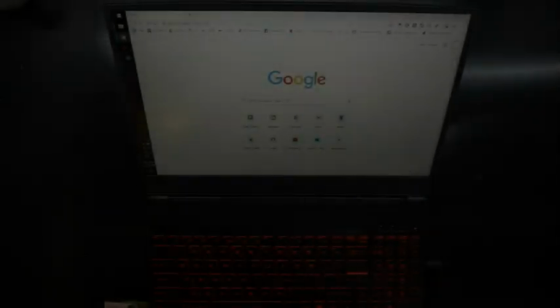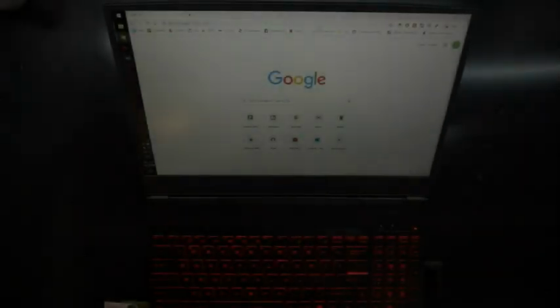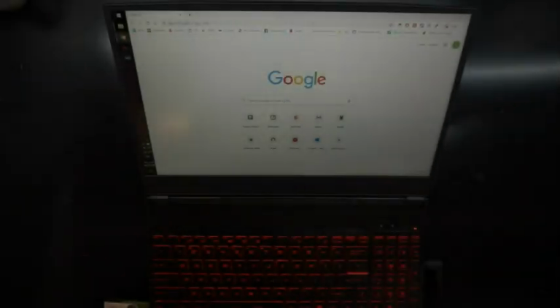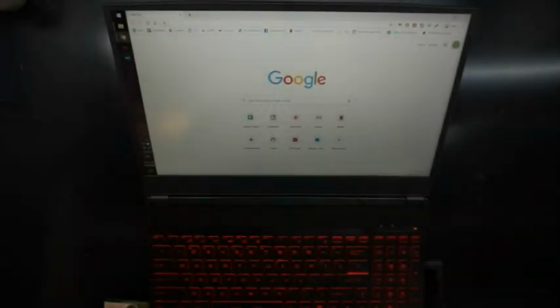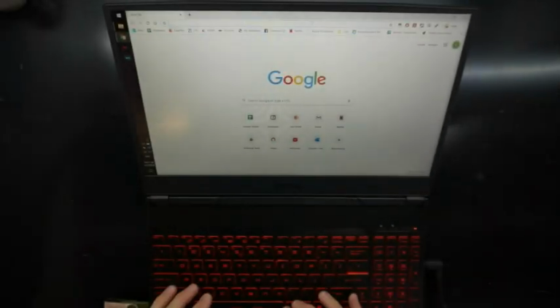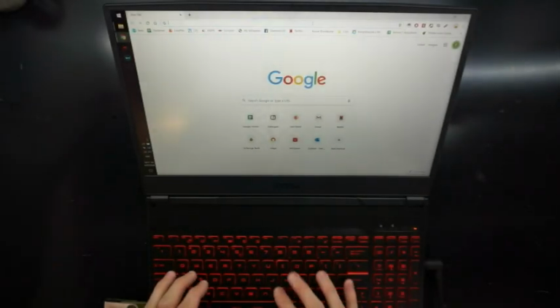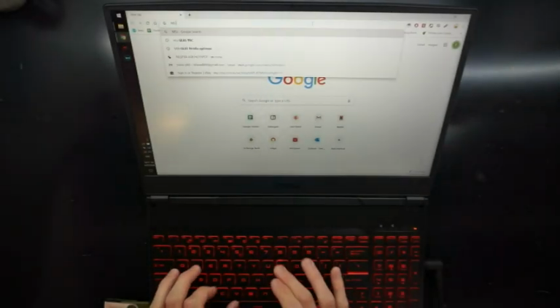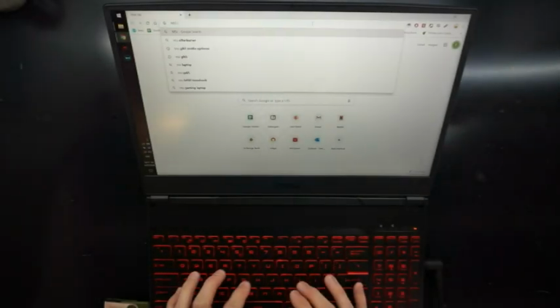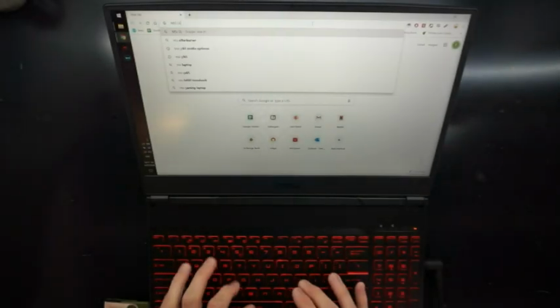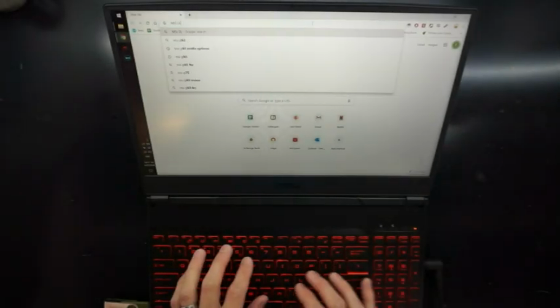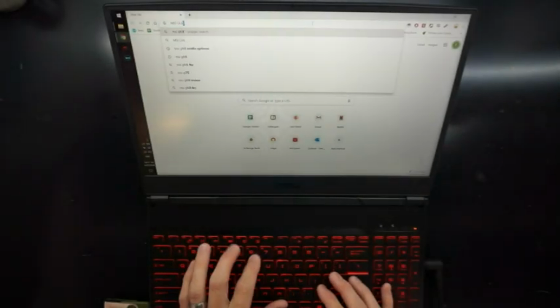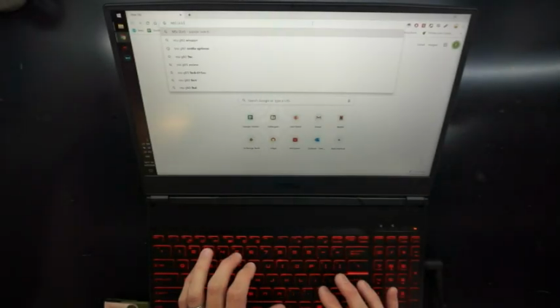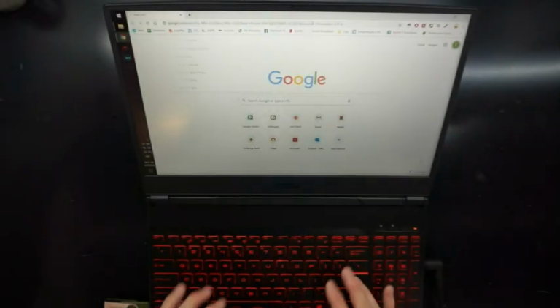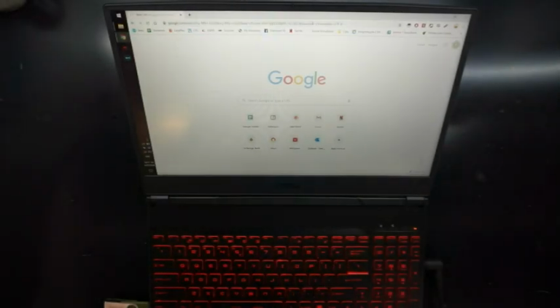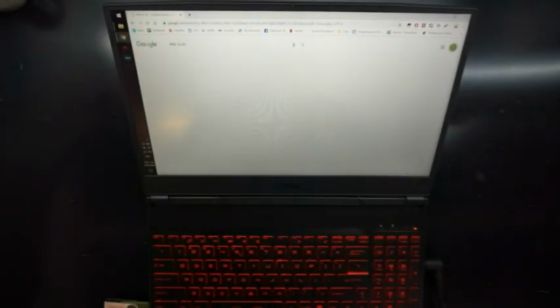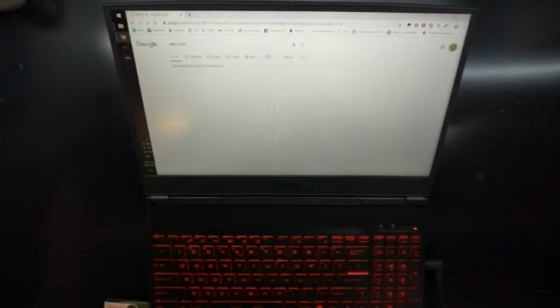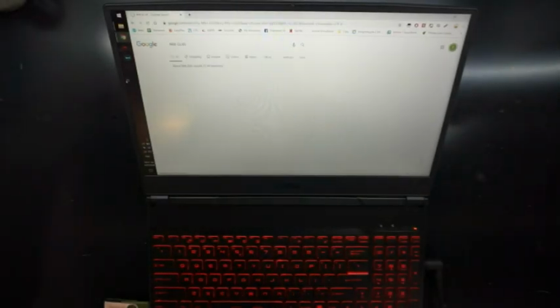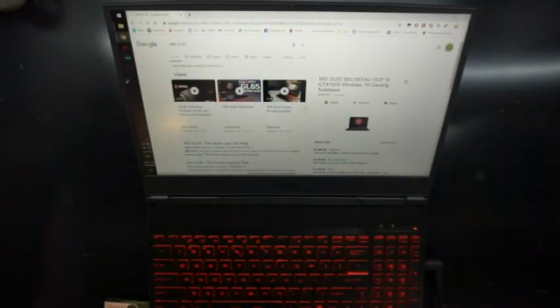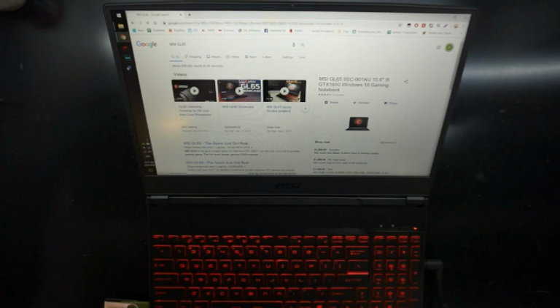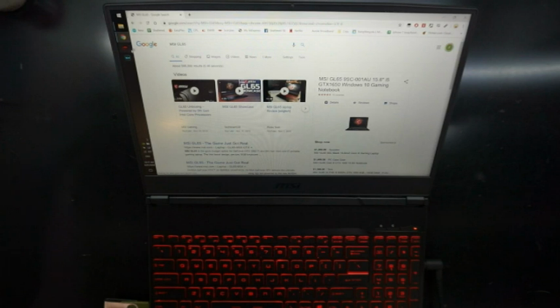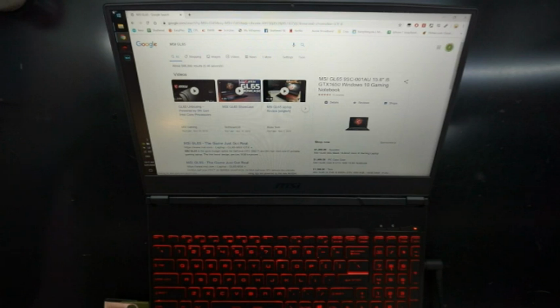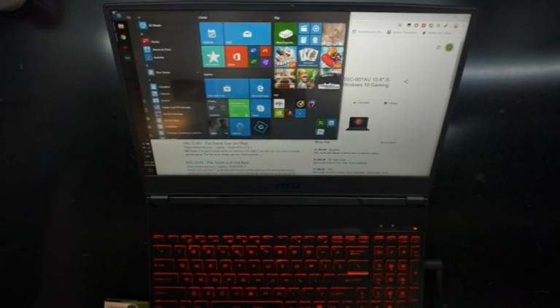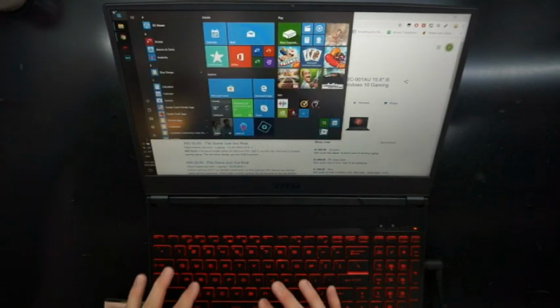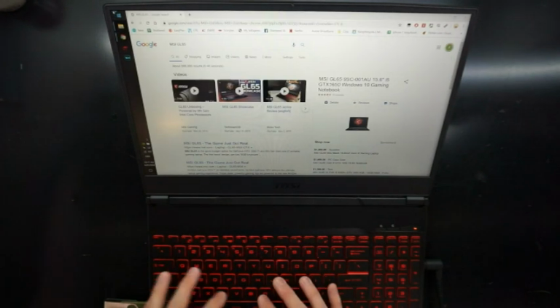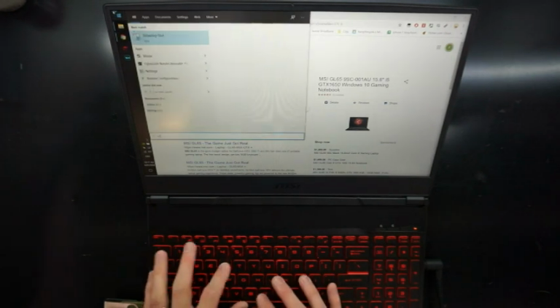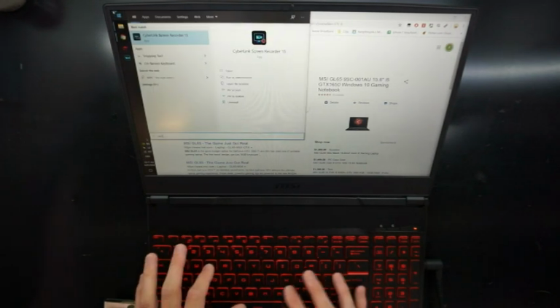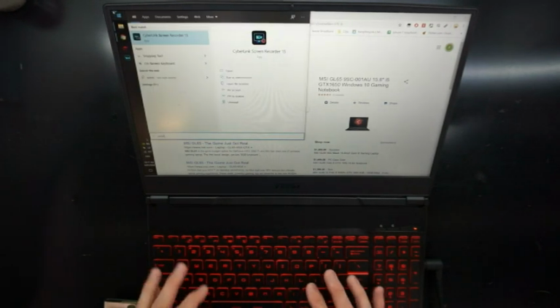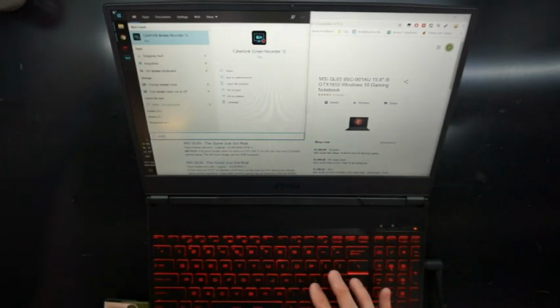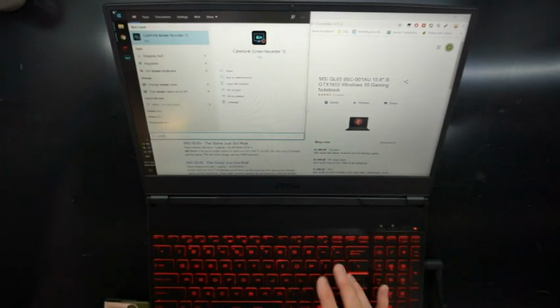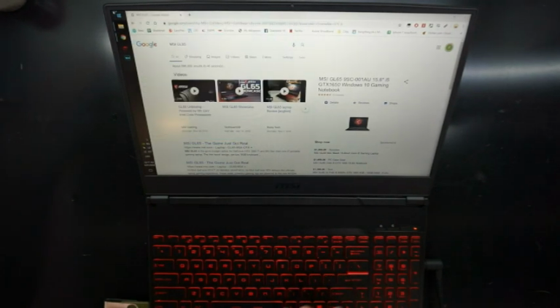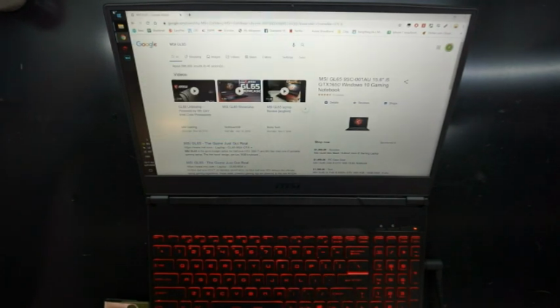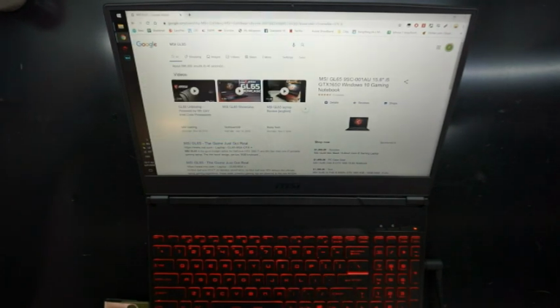So in this video today, I'll be doing a BIOS update on an MSI GL65 9SC.